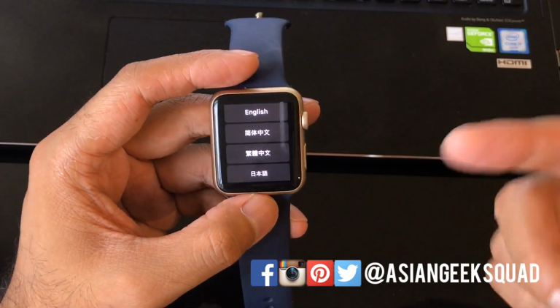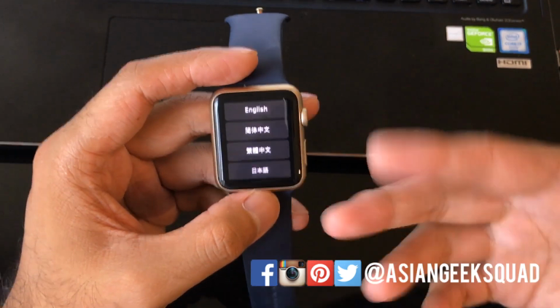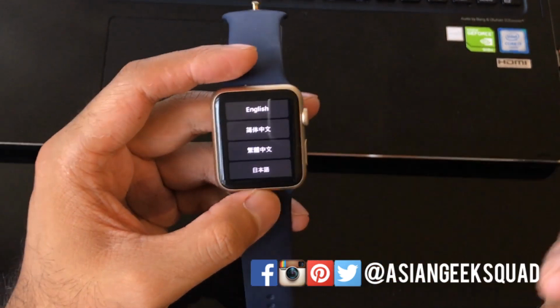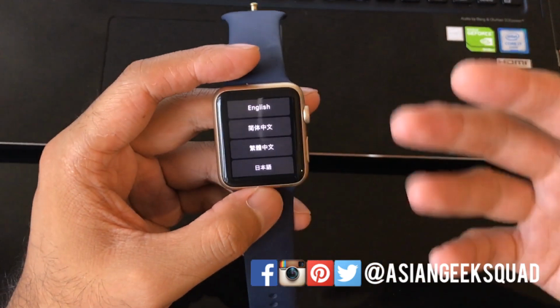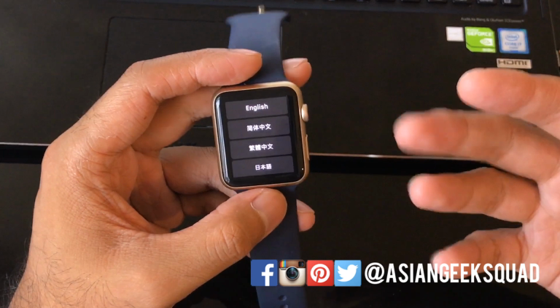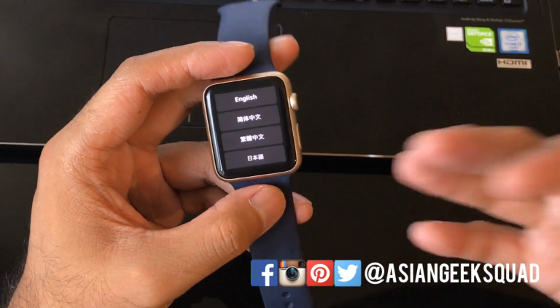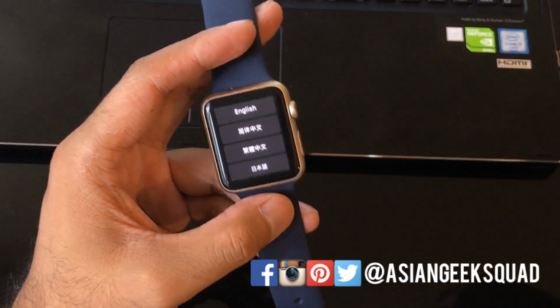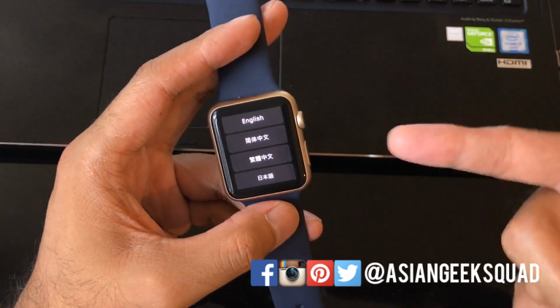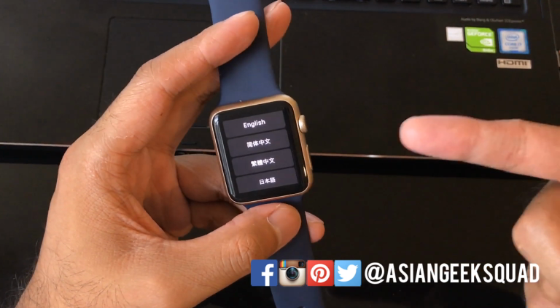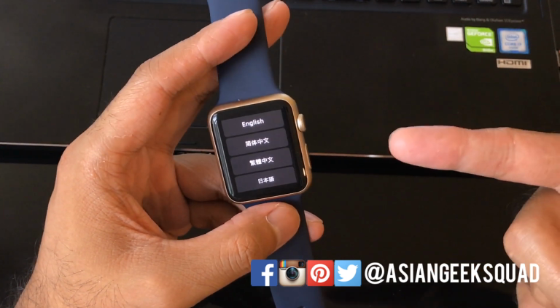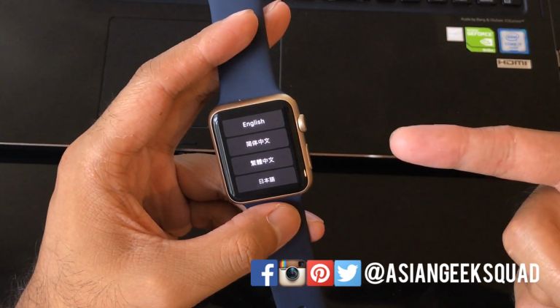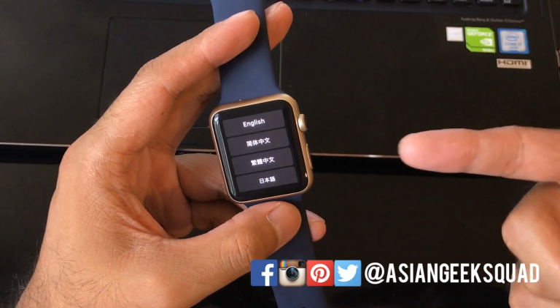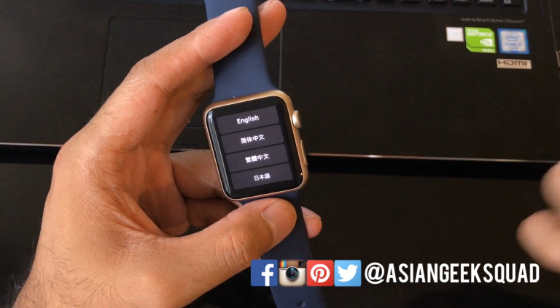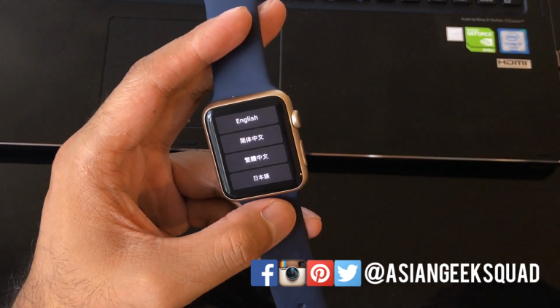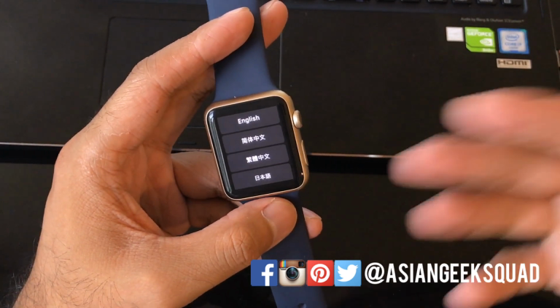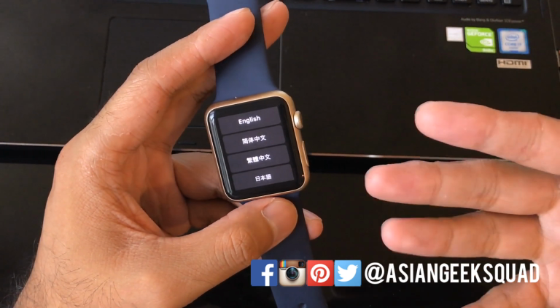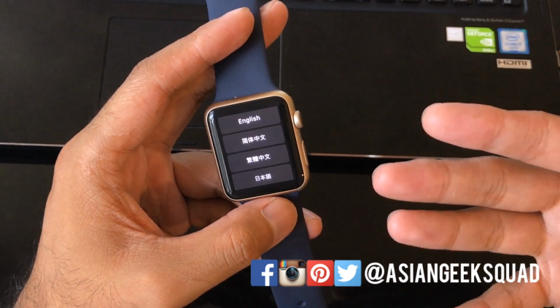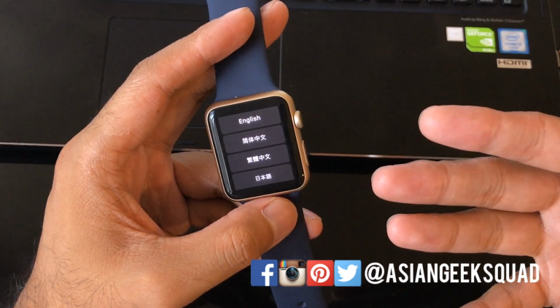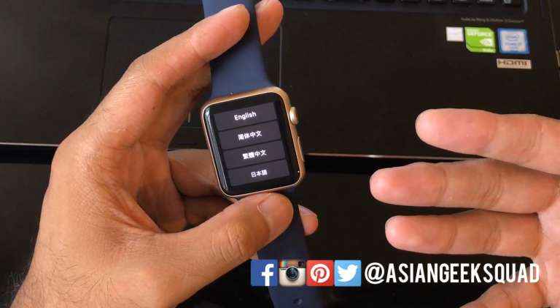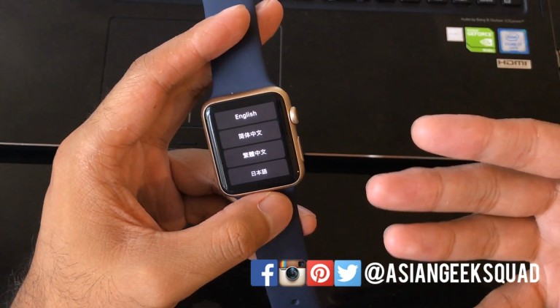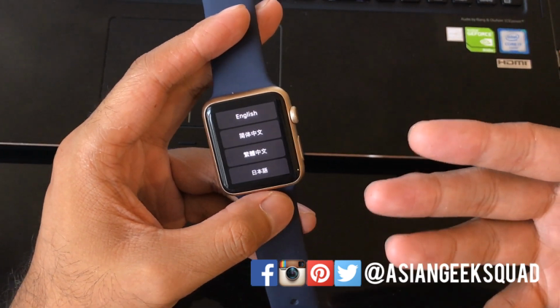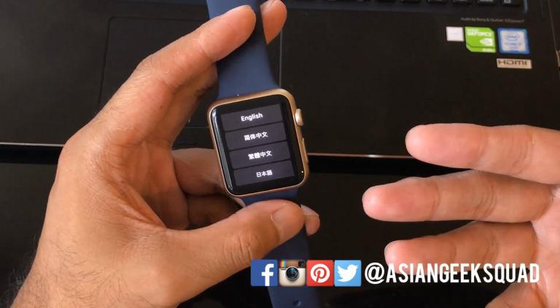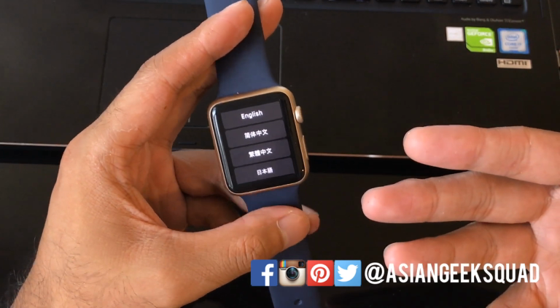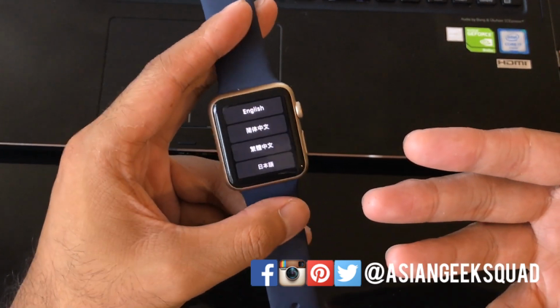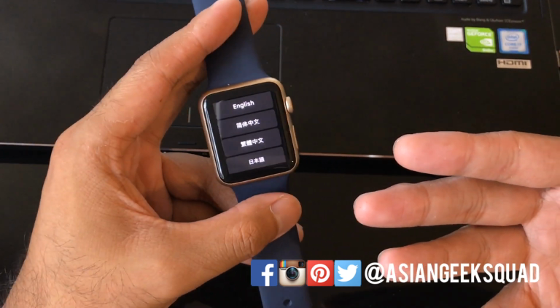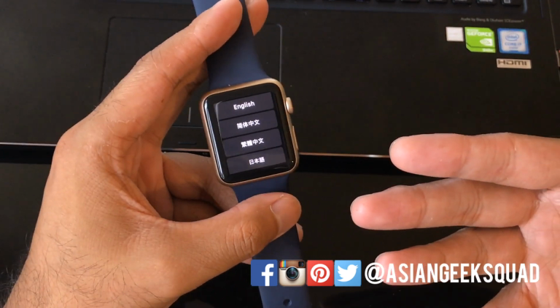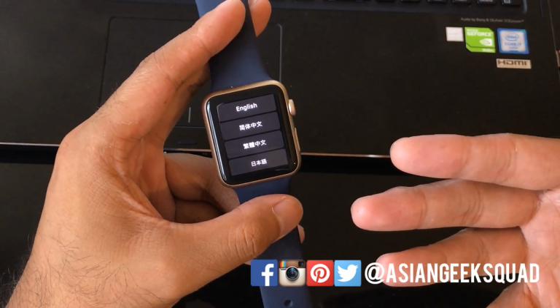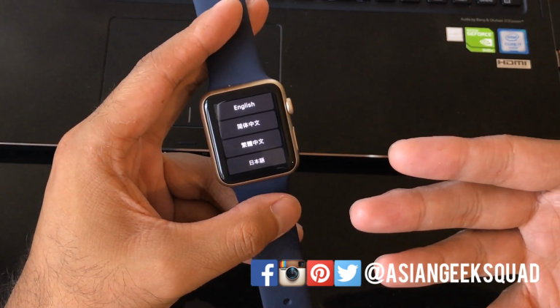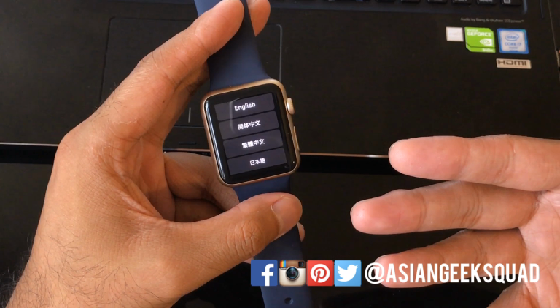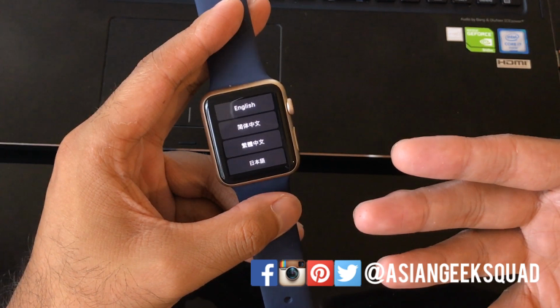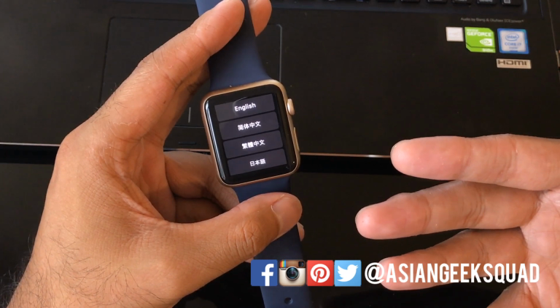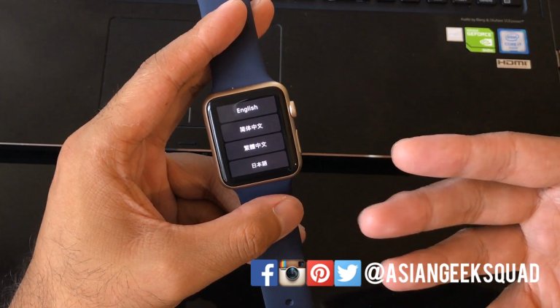If you guys have any questions on how to reset your Apple Watch, or about the Apple Watch in general, don't forget to leave us a comment. Thank you guys for watching. Aloha.